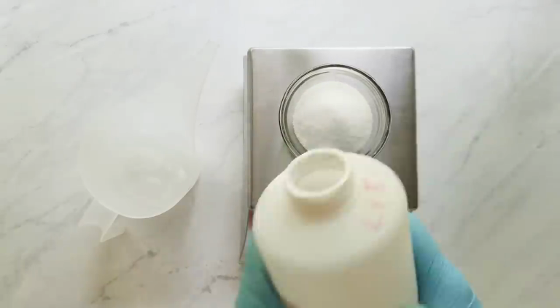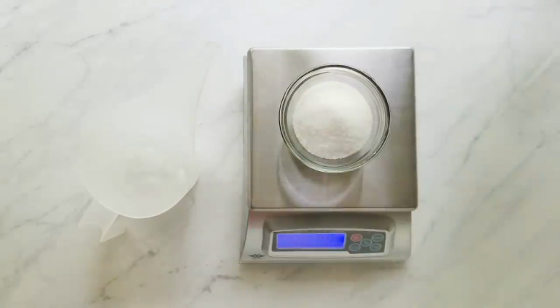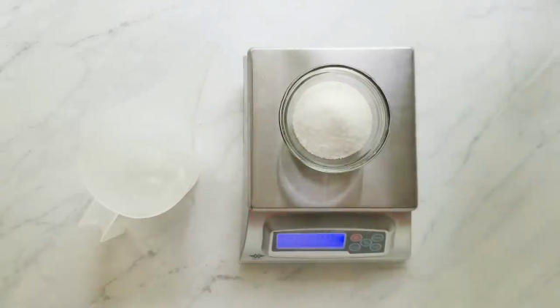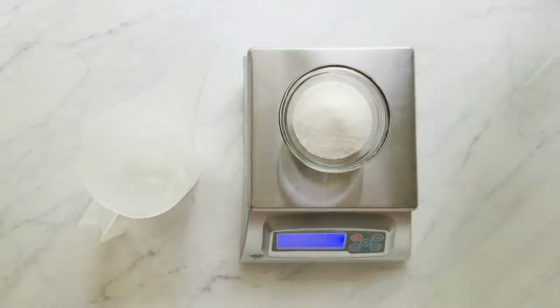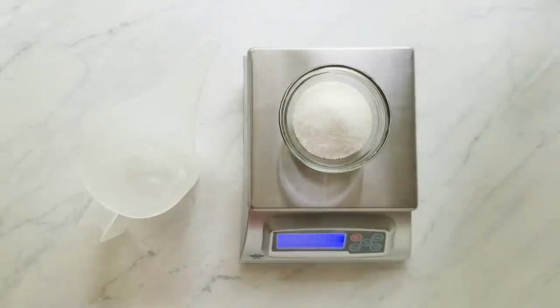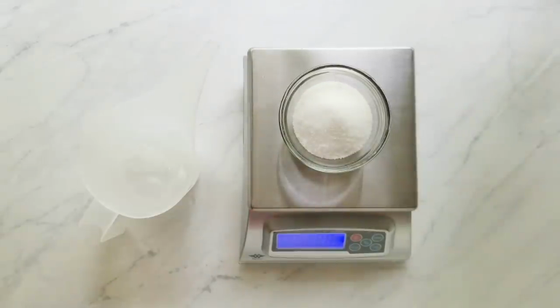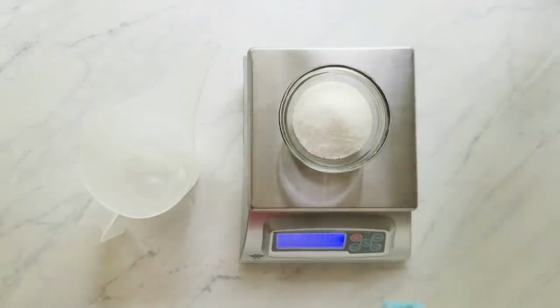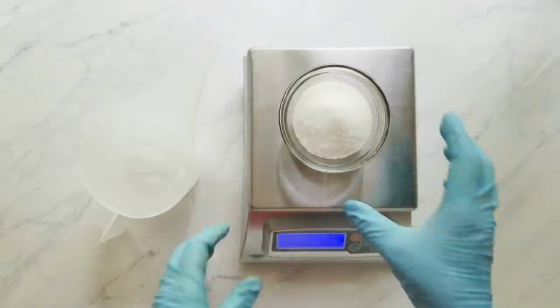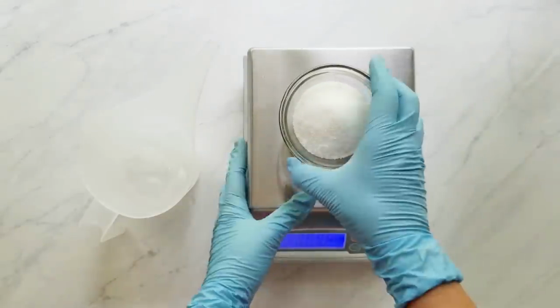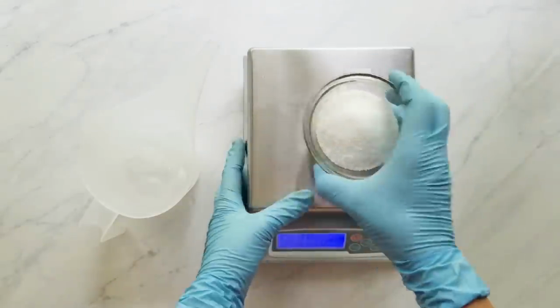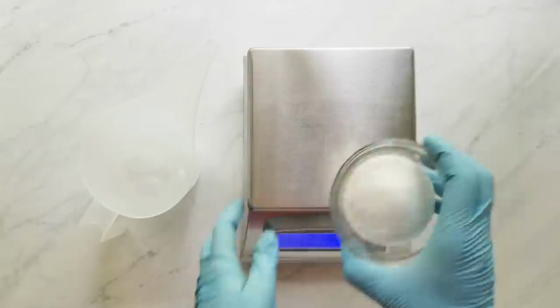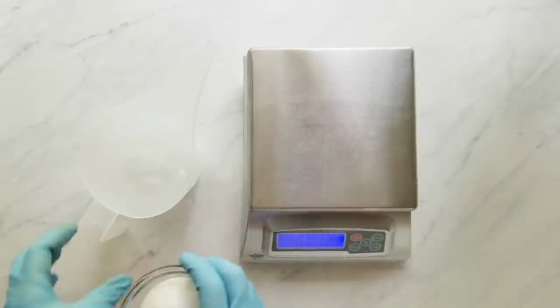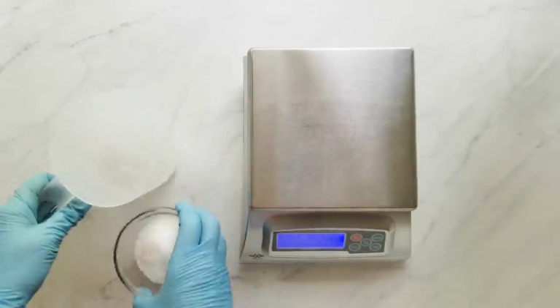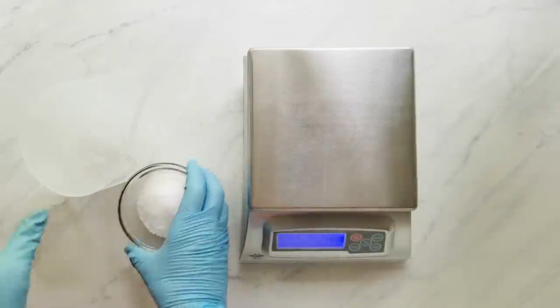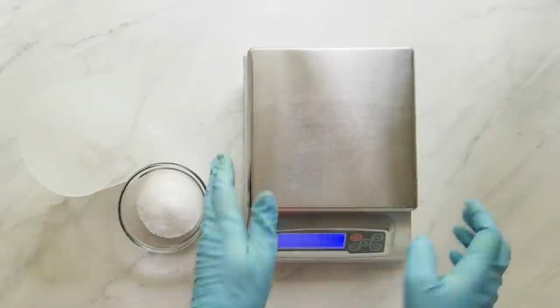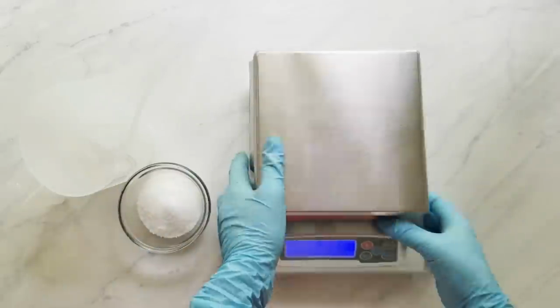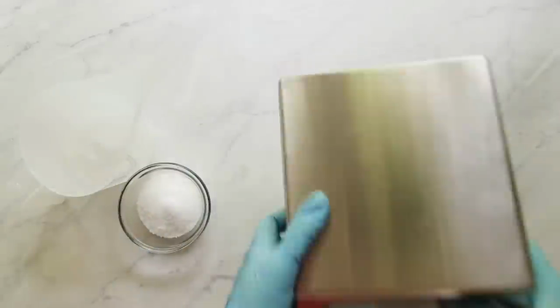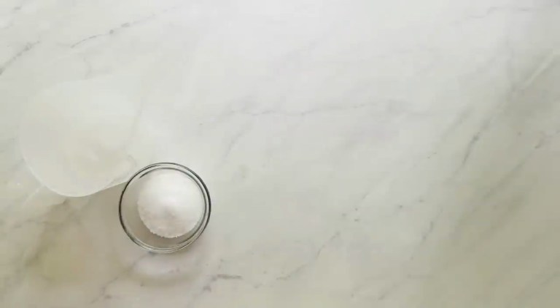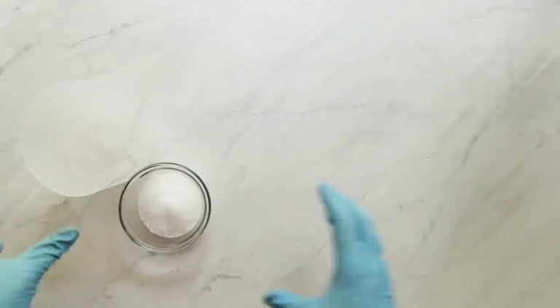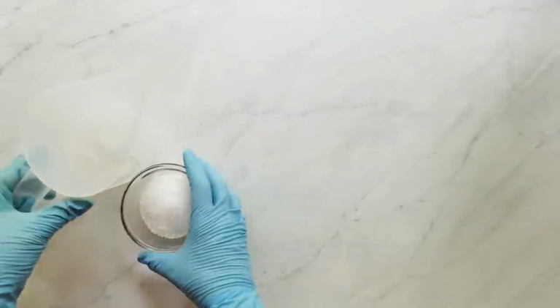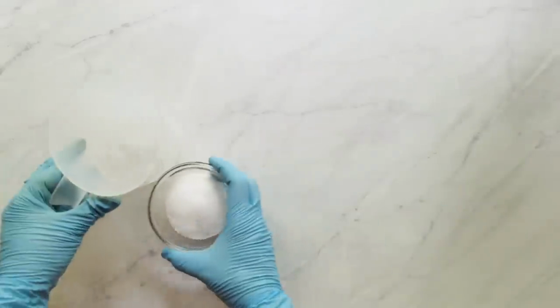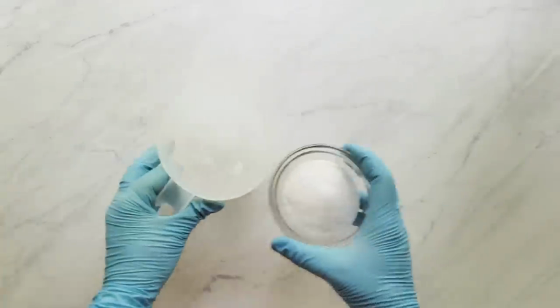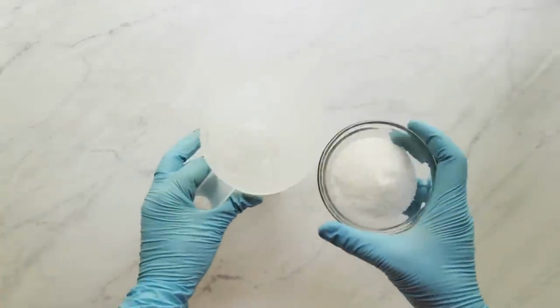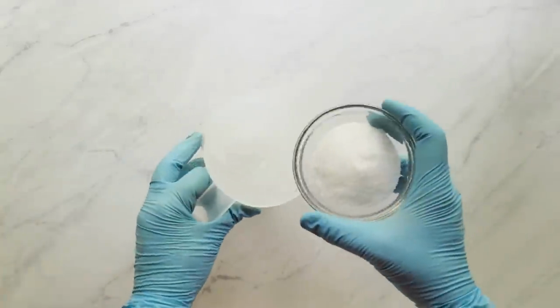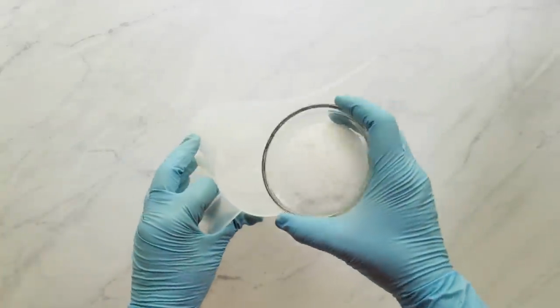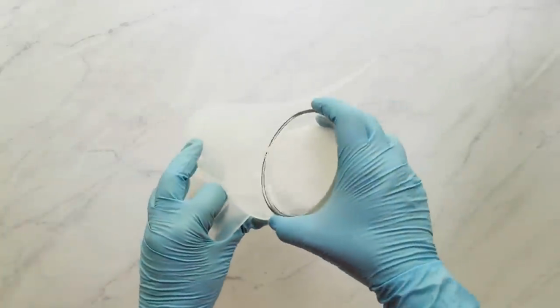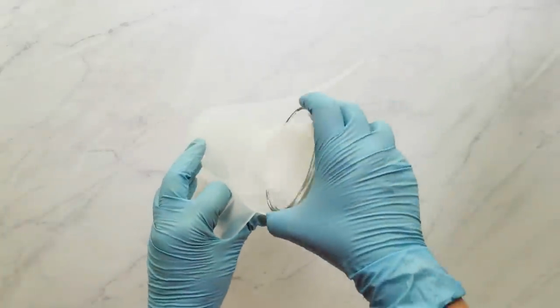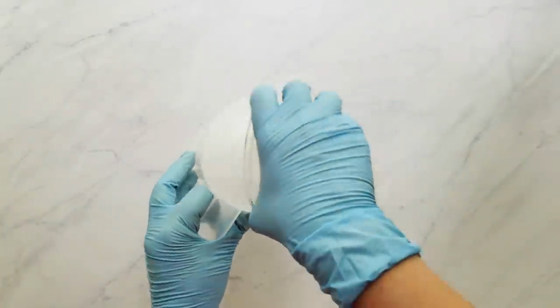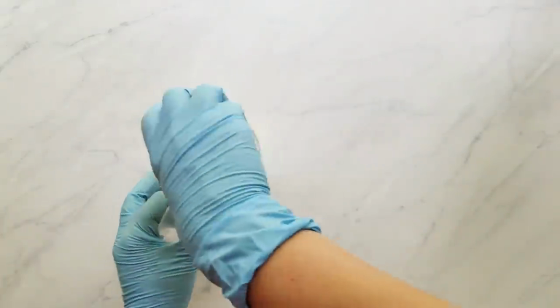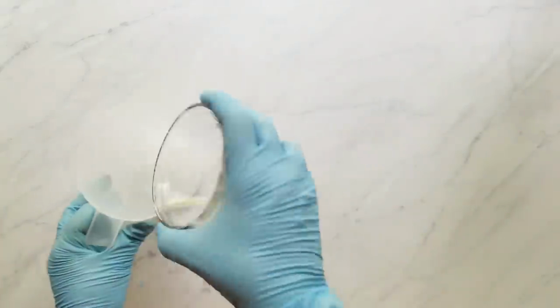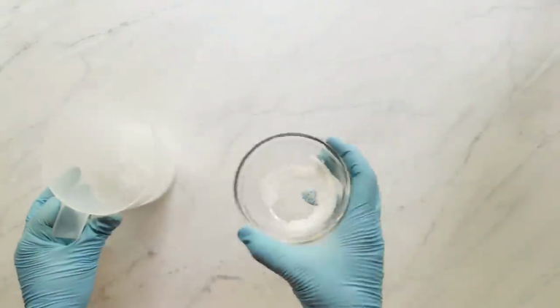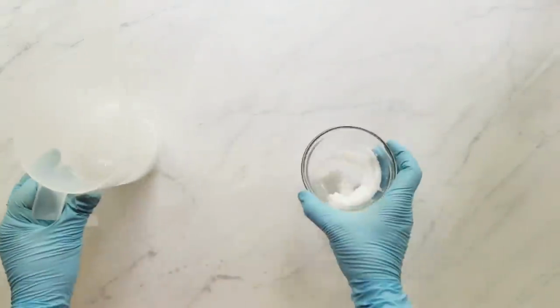Next, I measure my sodium hydroxide, and then I add that to my lye water and stir it till it's dissolved.